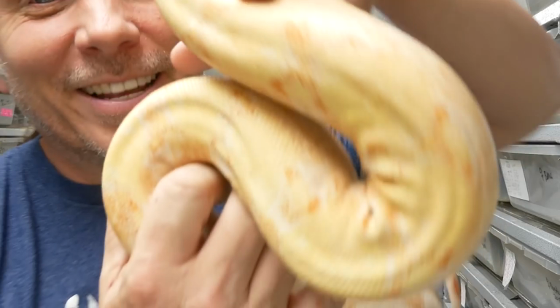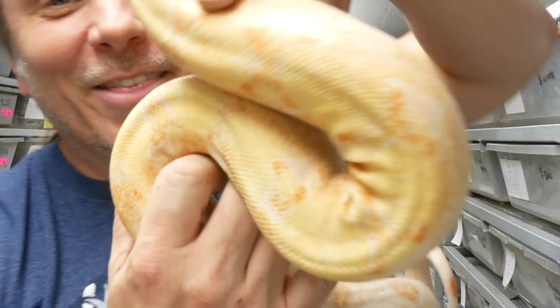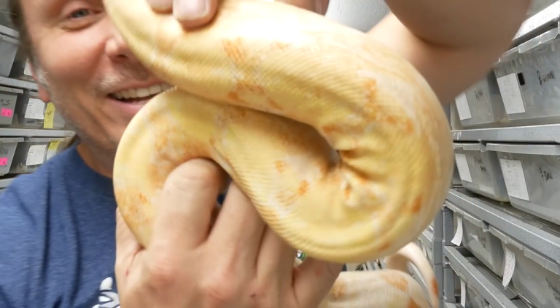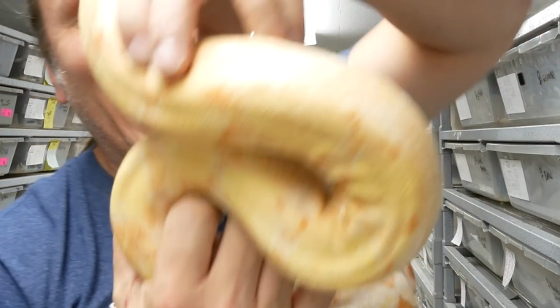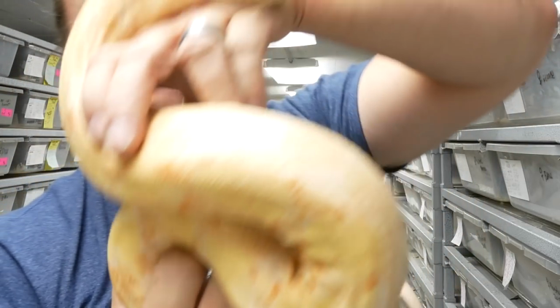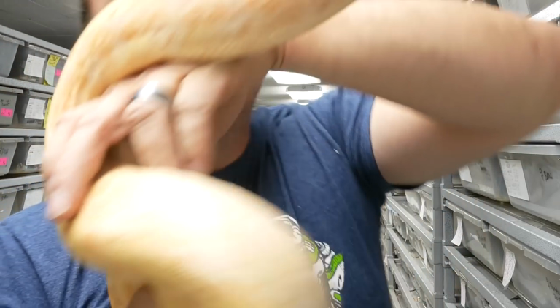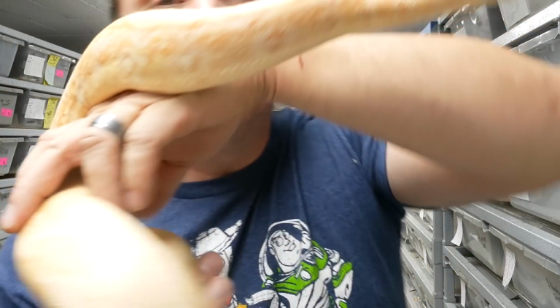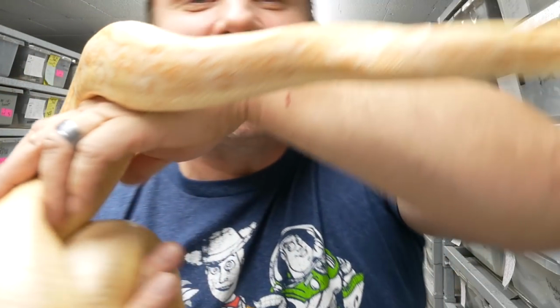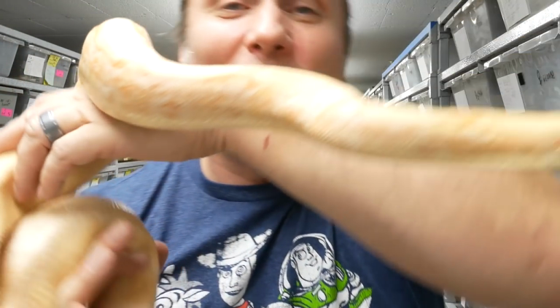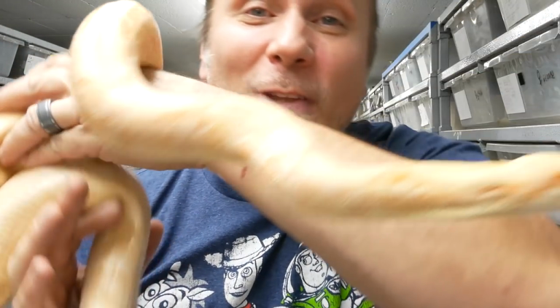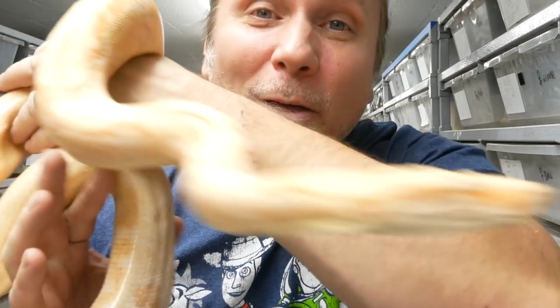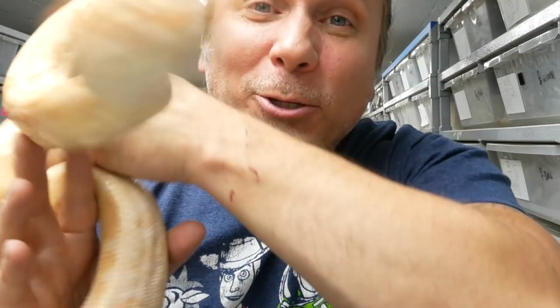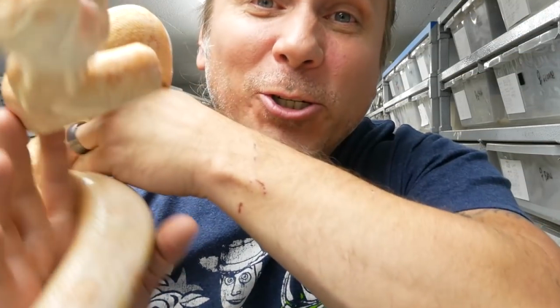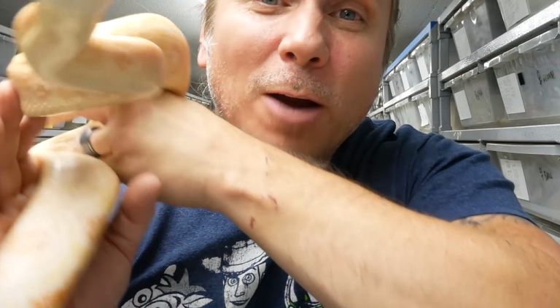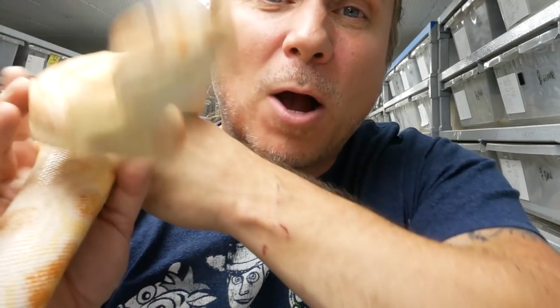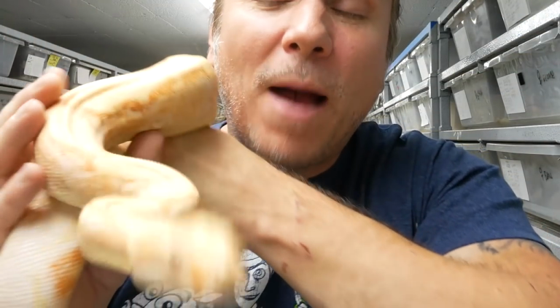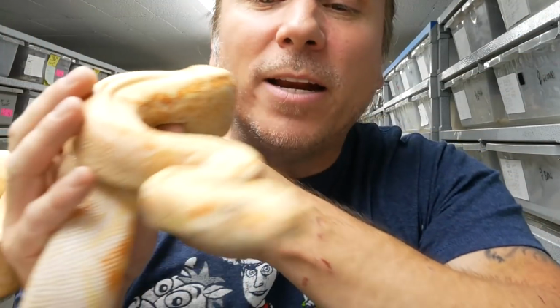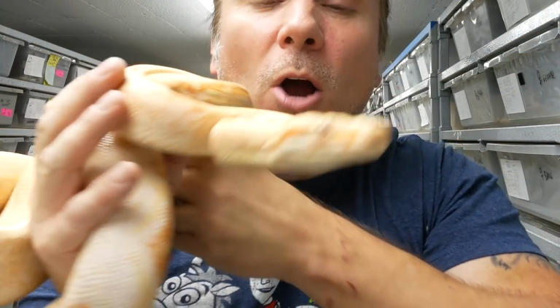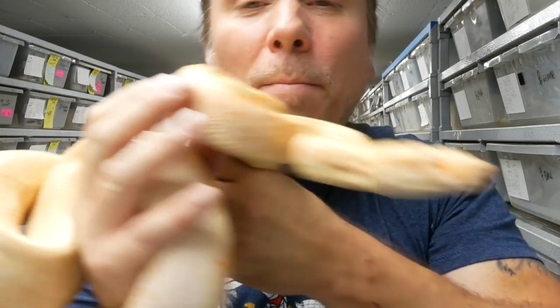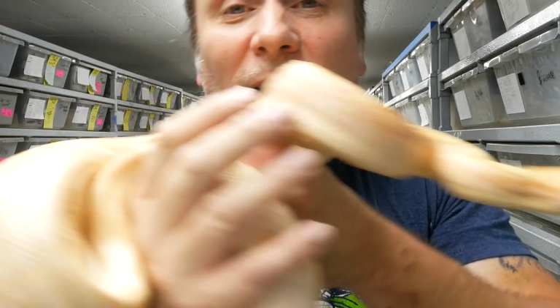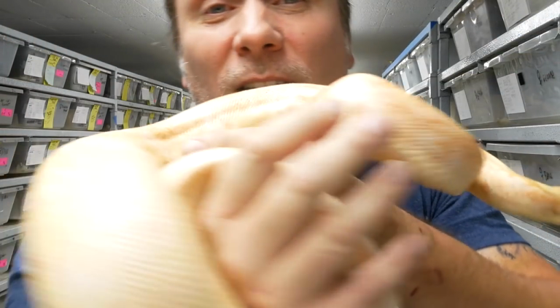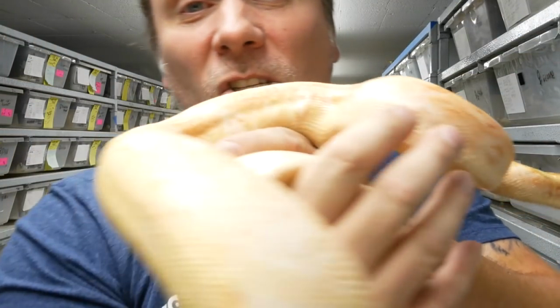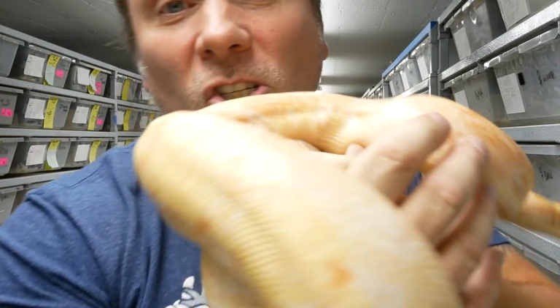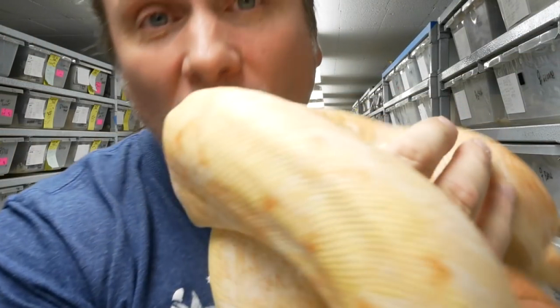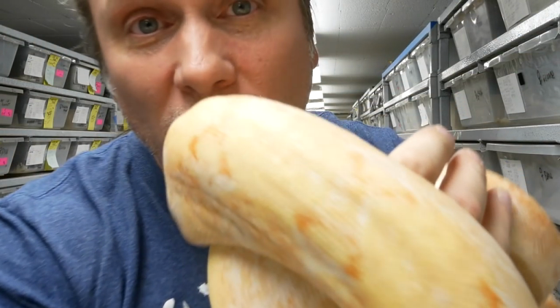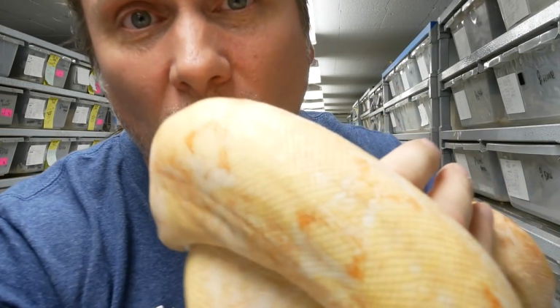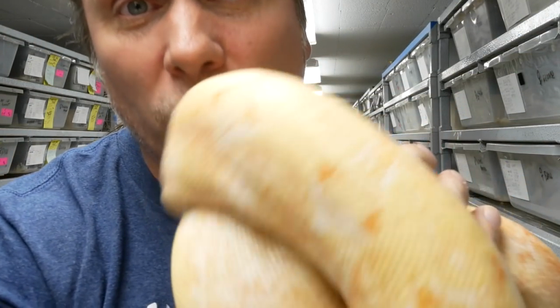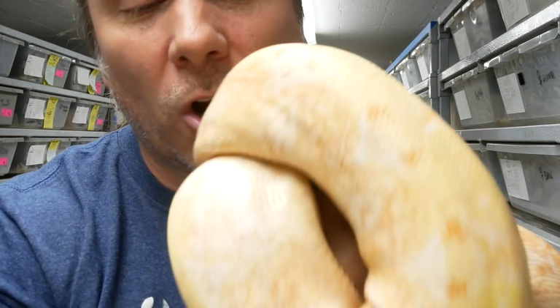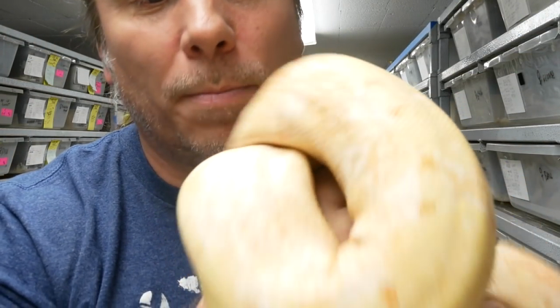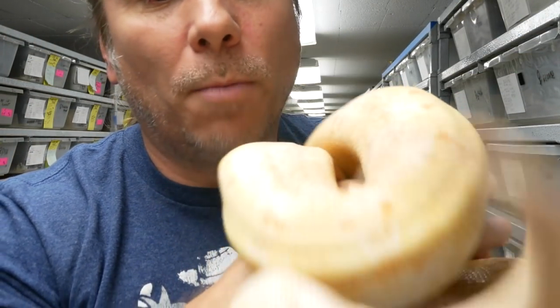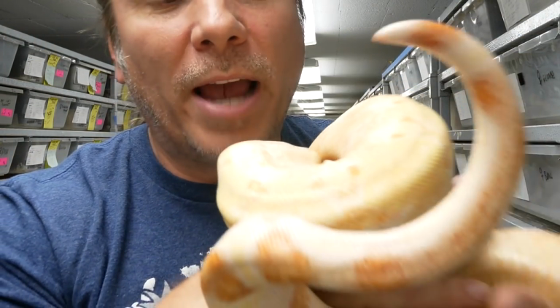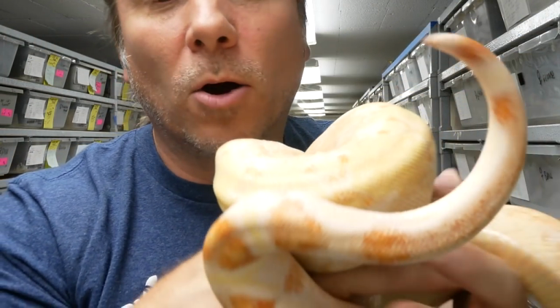This happens to be another sharp albino, but it's a sunglow sharp albino.